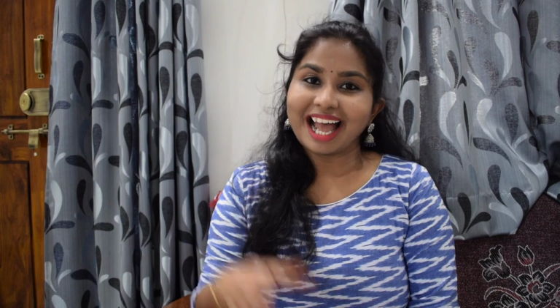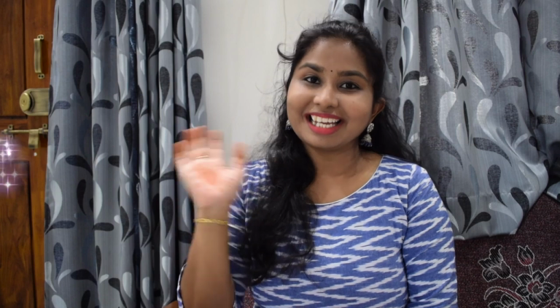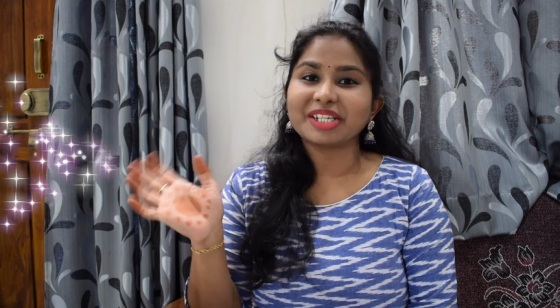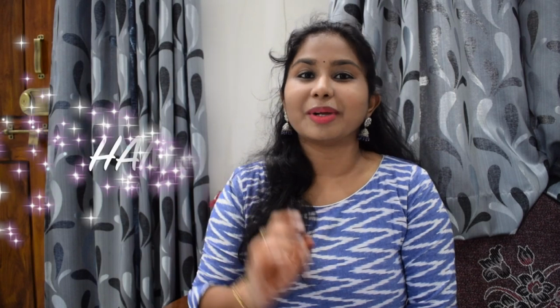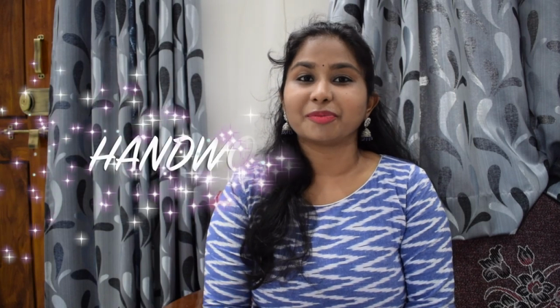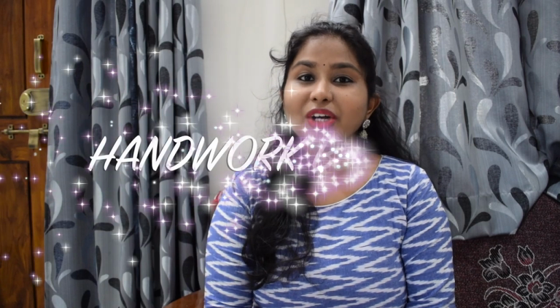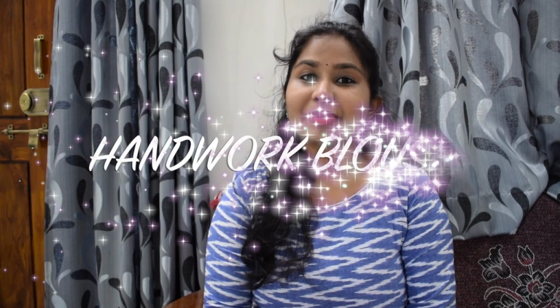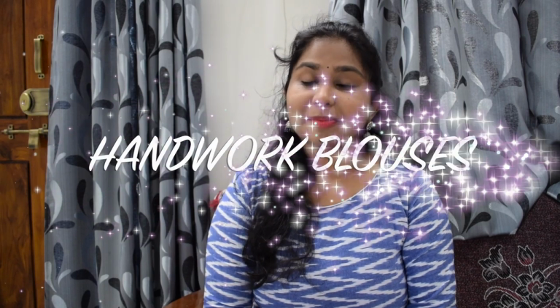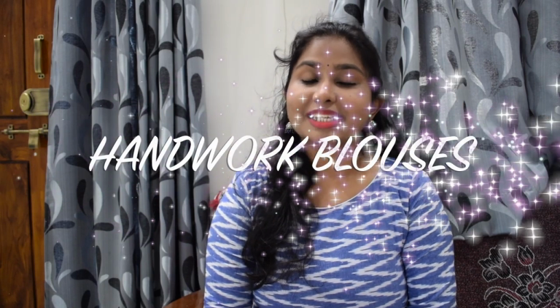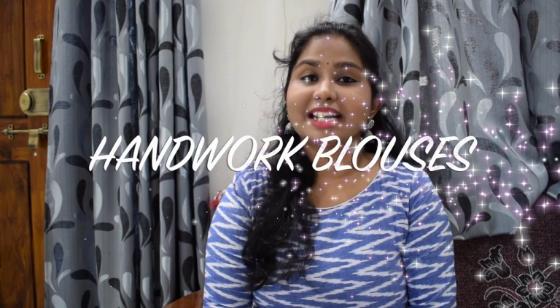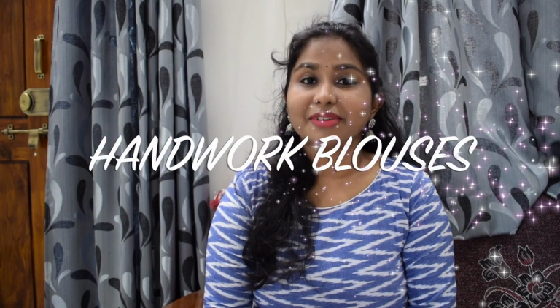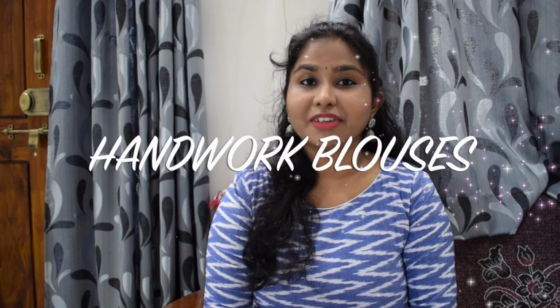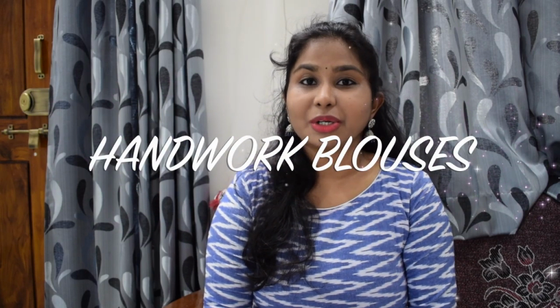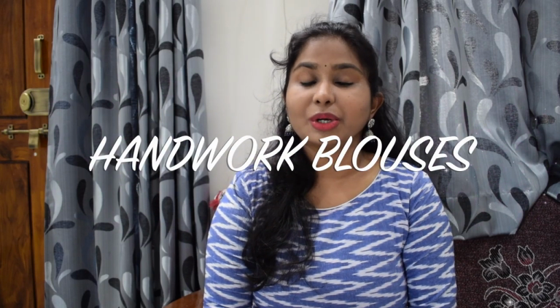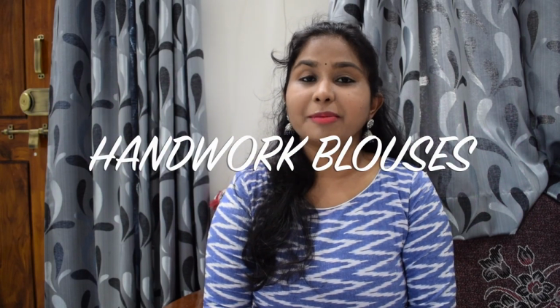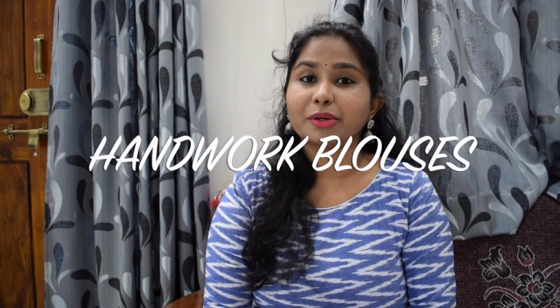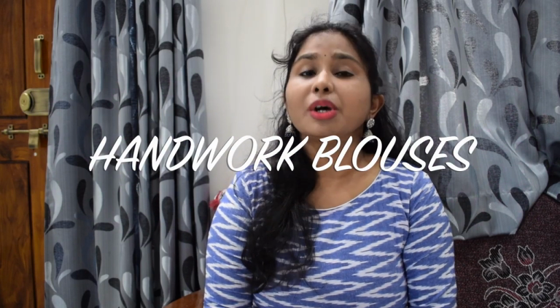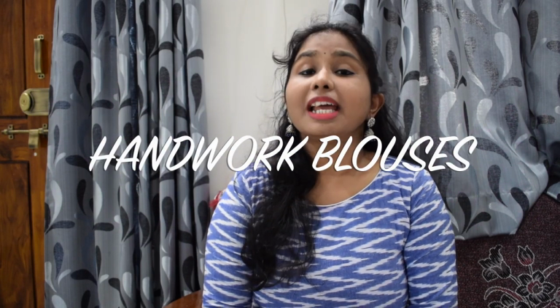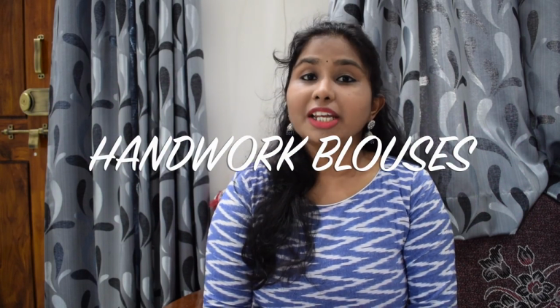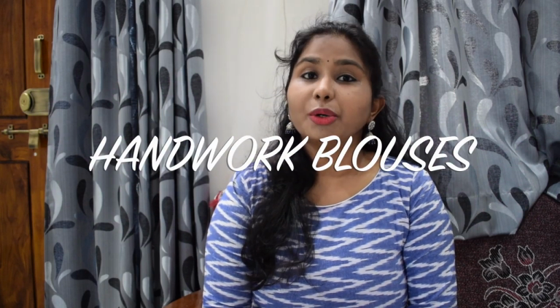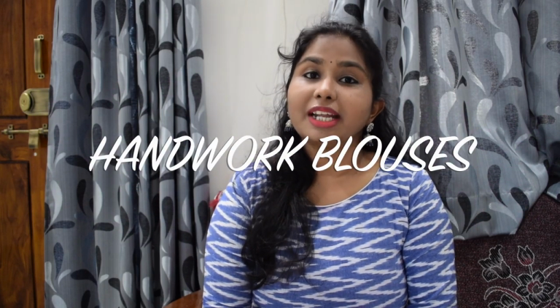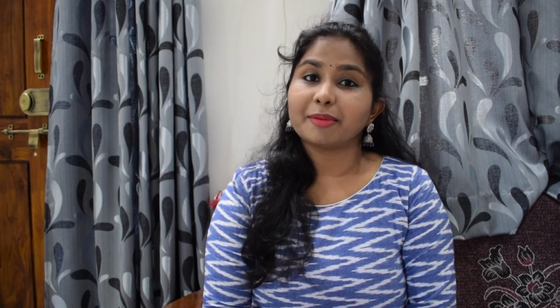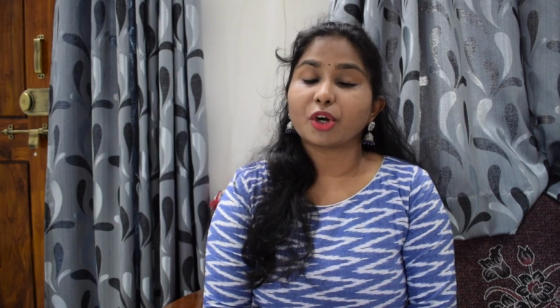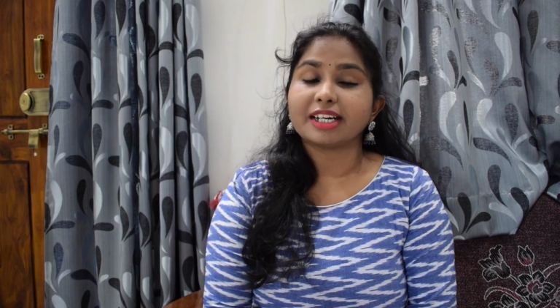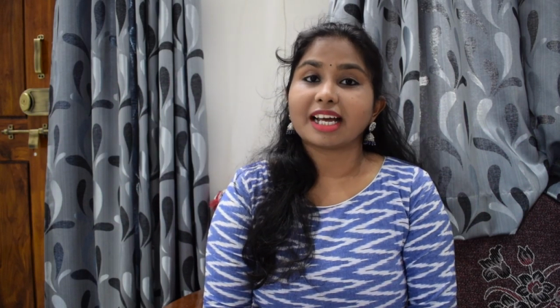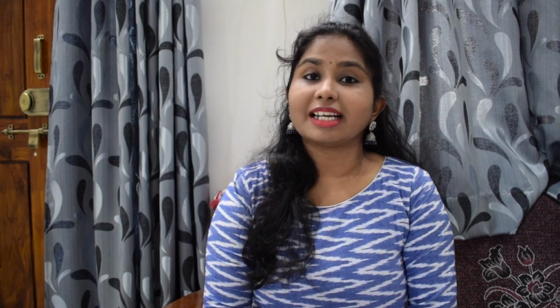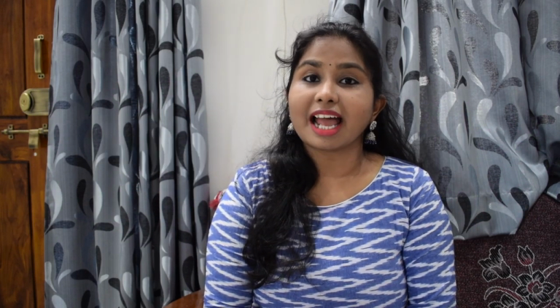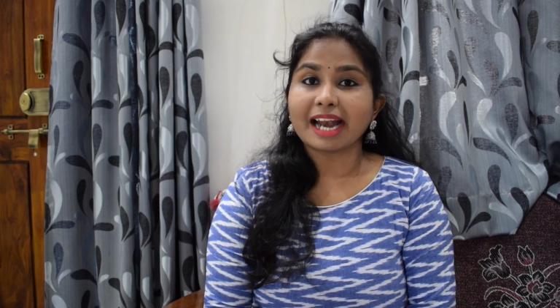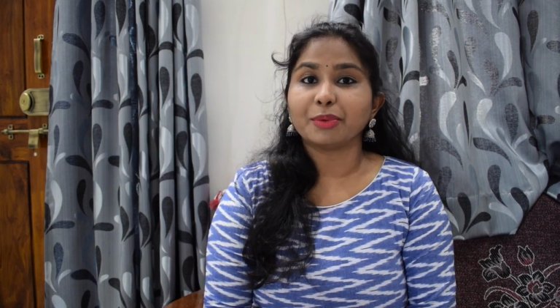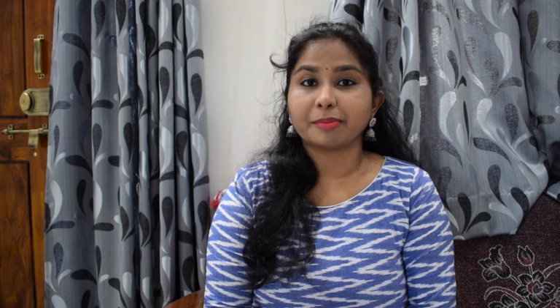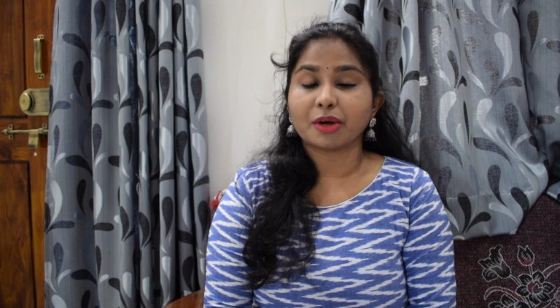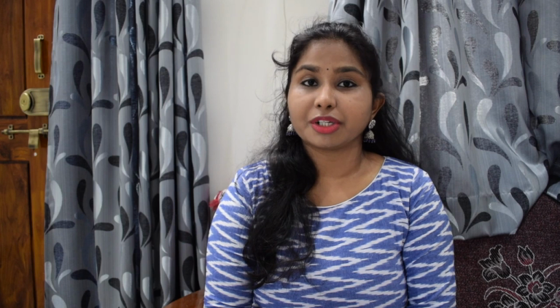Hi guys, welcome to Happy Space. In this video, I am going to show my embroidered handwork blouses.